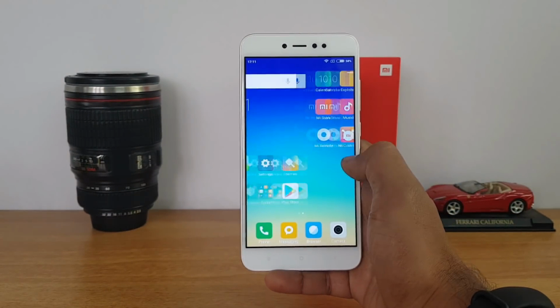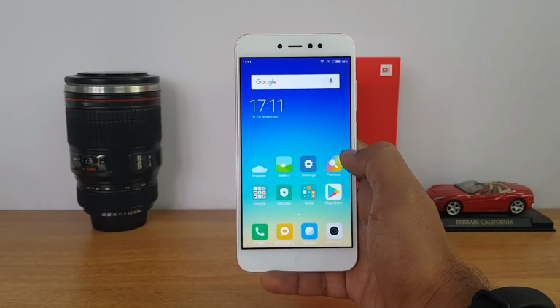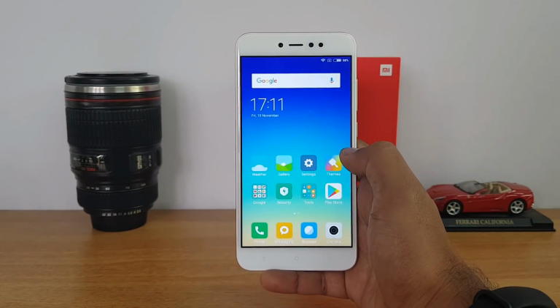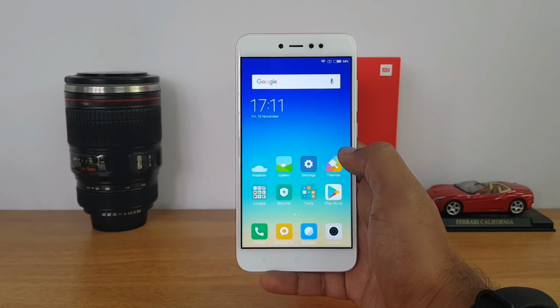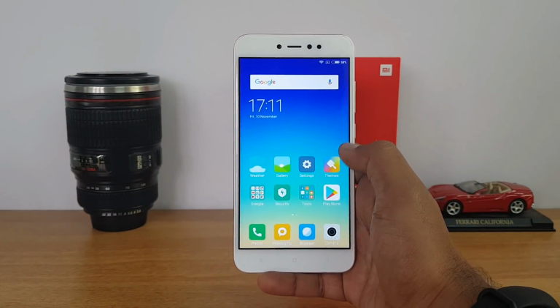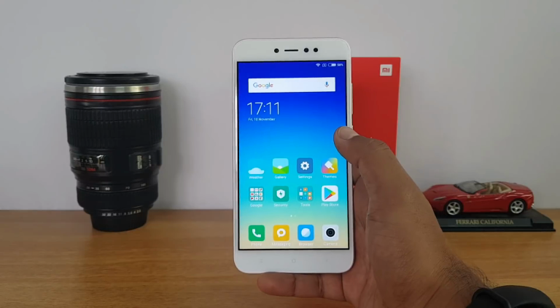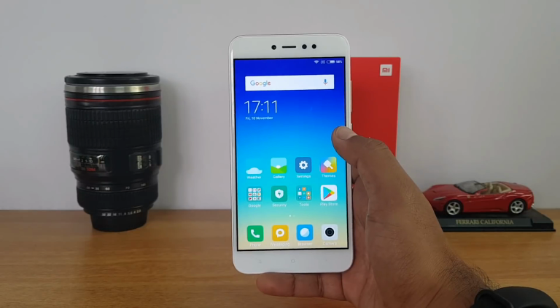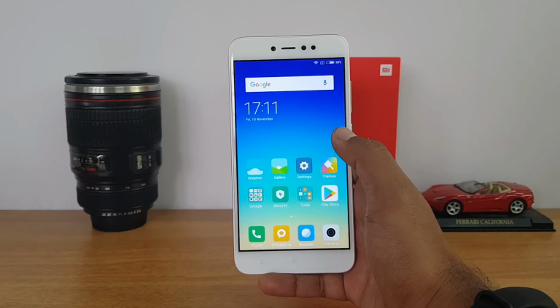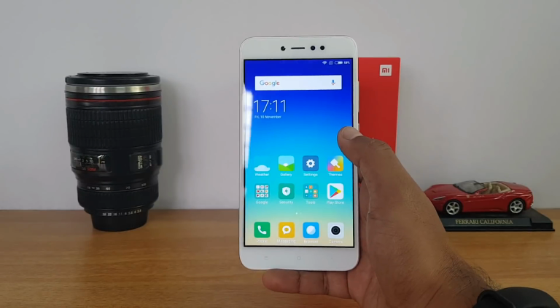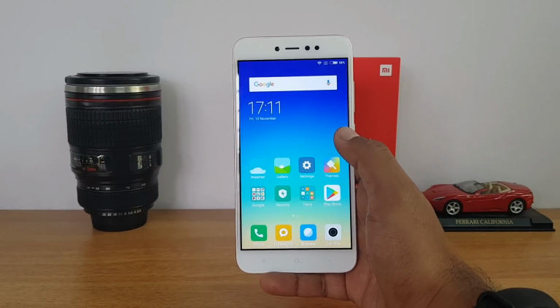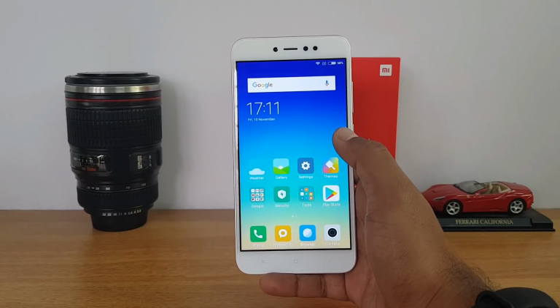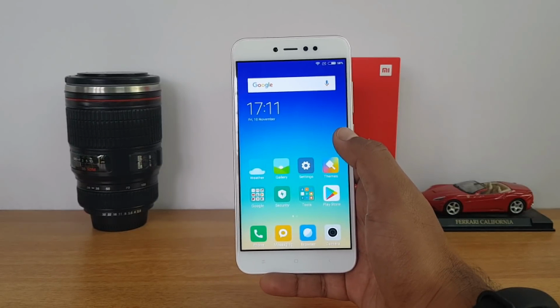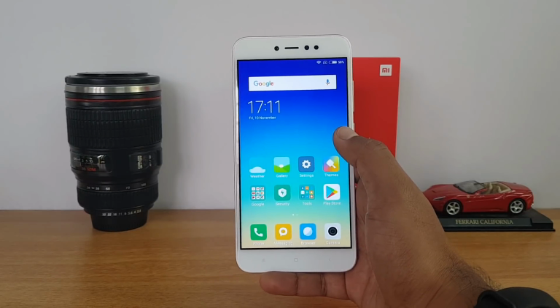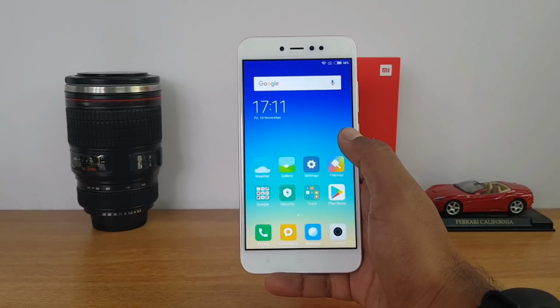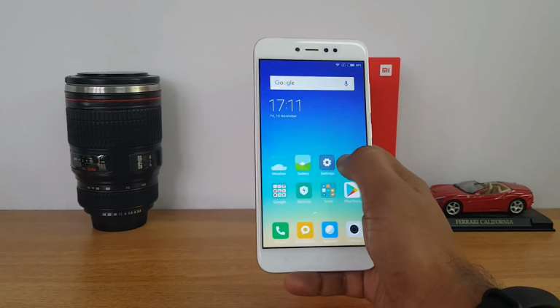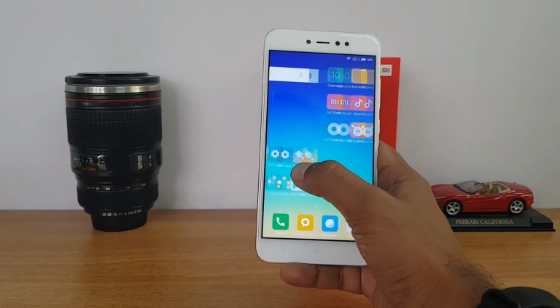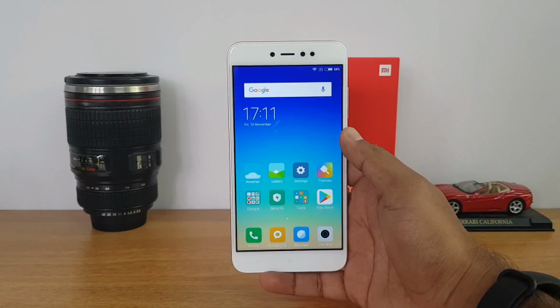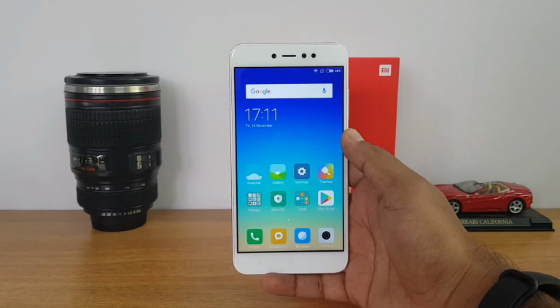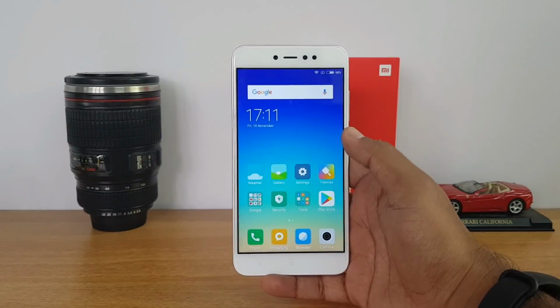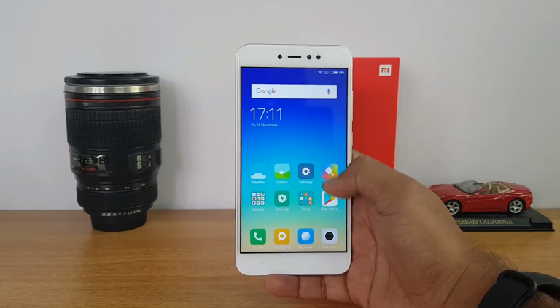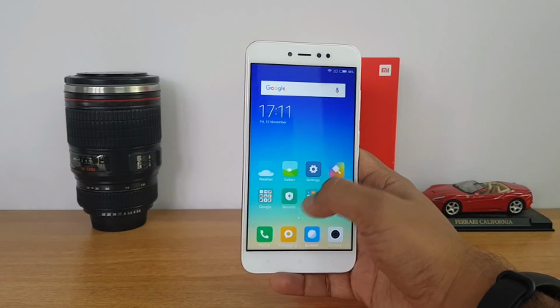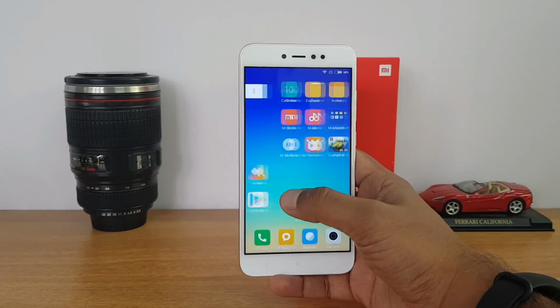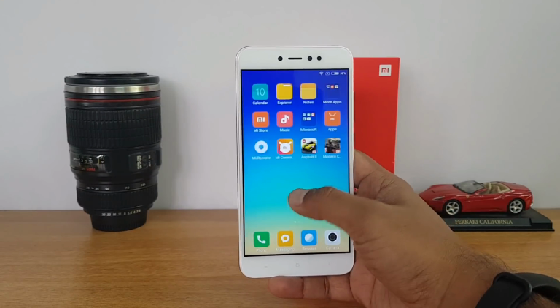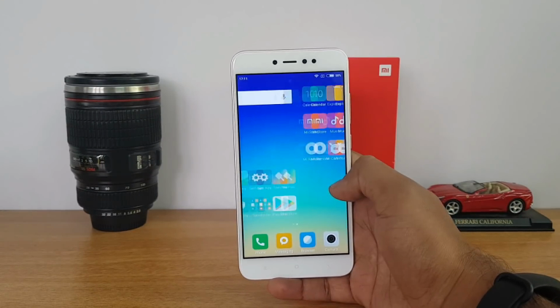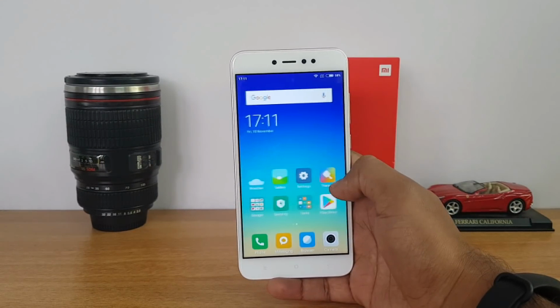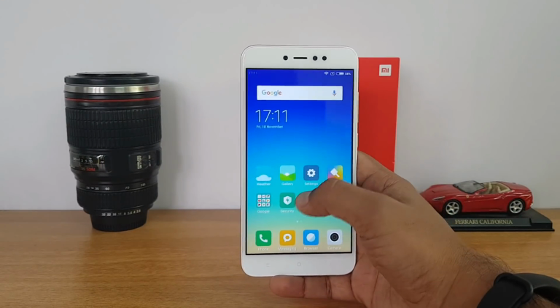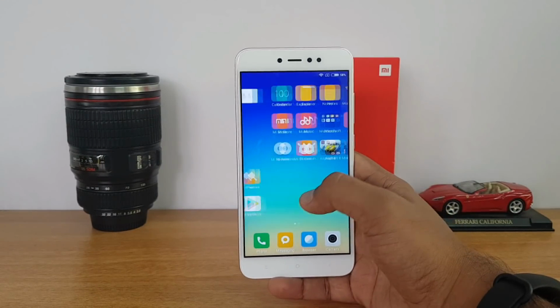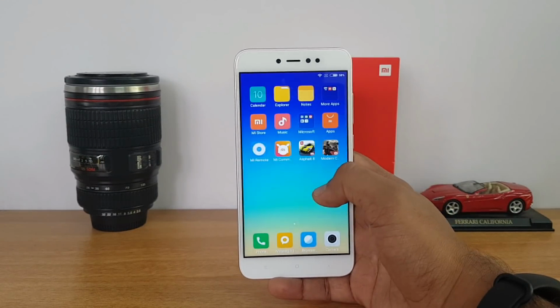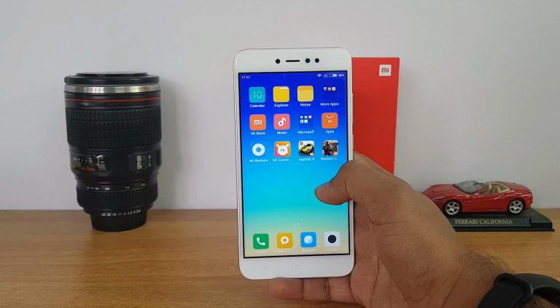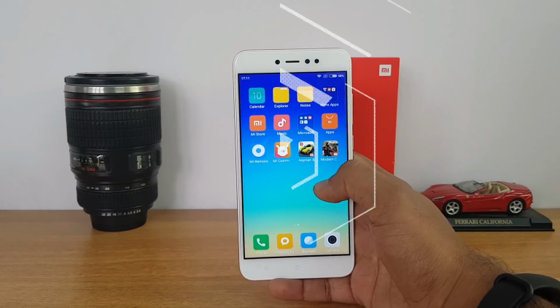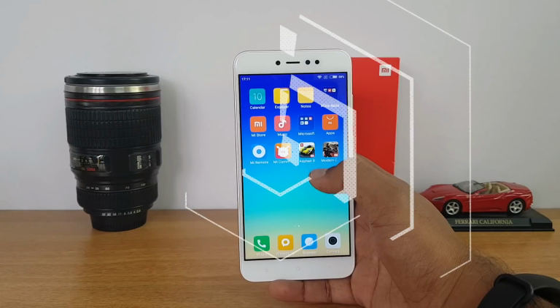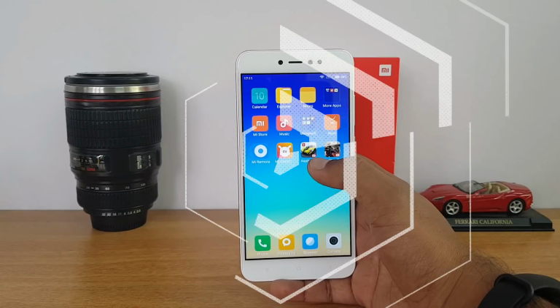We'll see how much the battery percentage drops after gaming for almost 20 to 25 minutes. So let's start off the gaming test with Asphalt 8 Airborne.